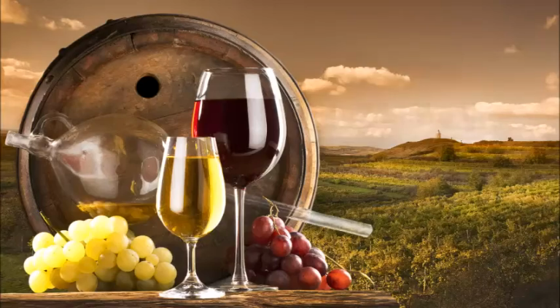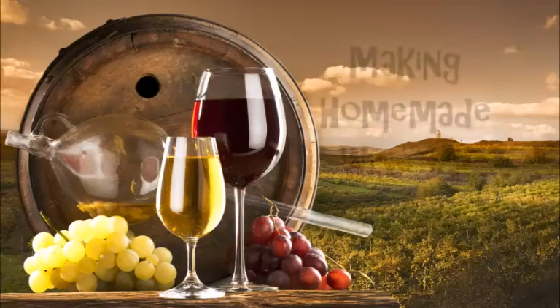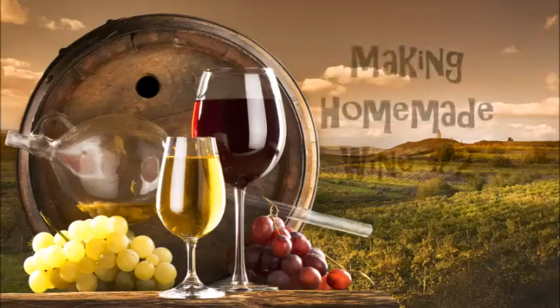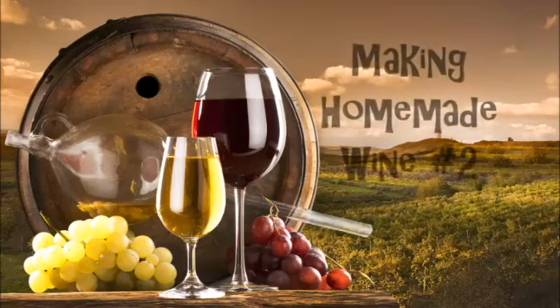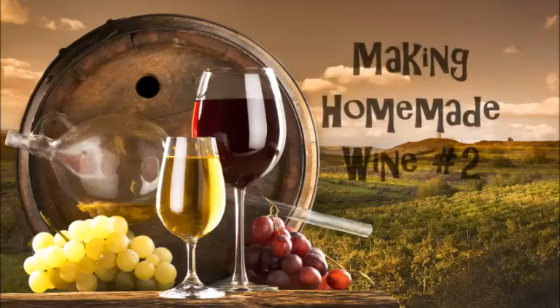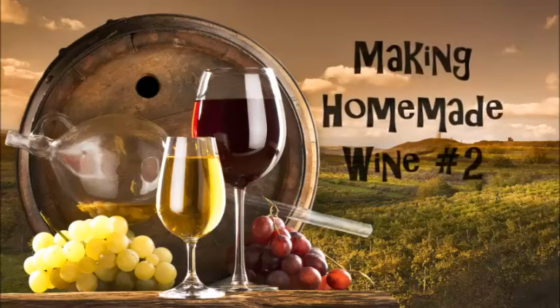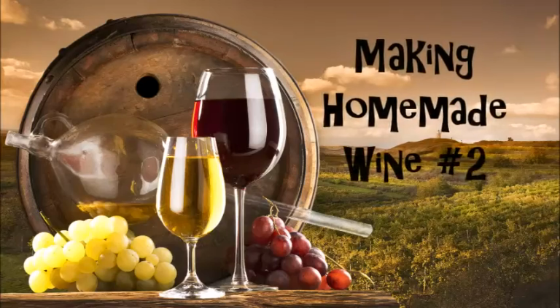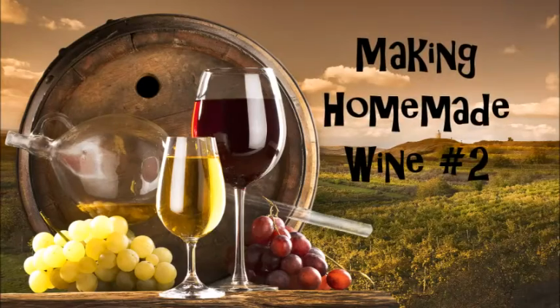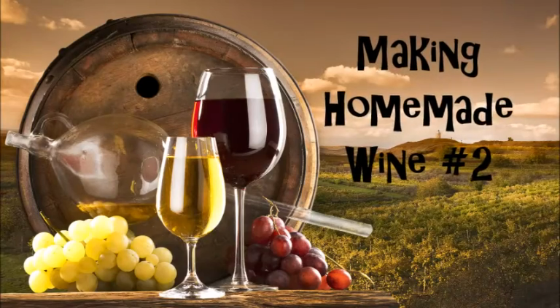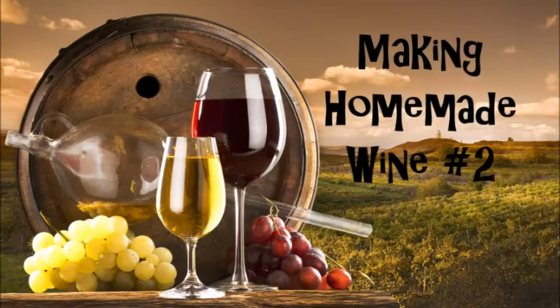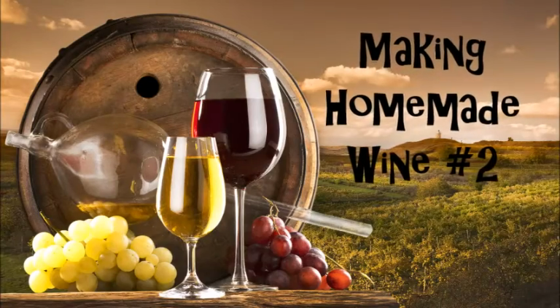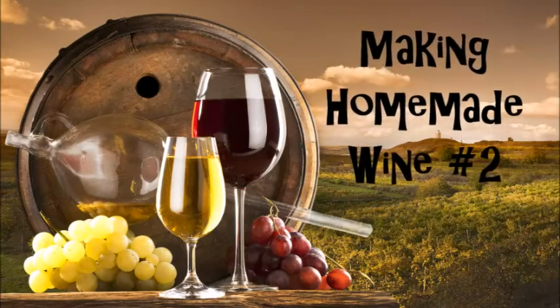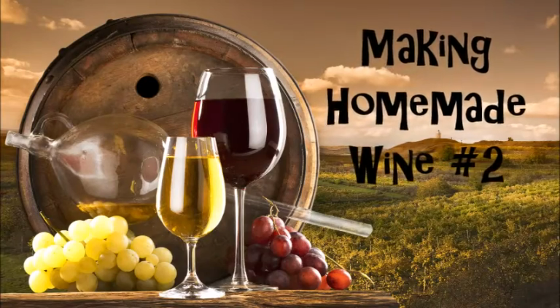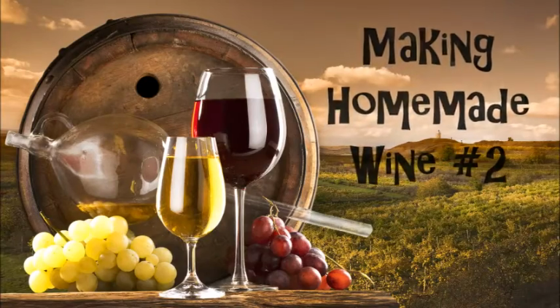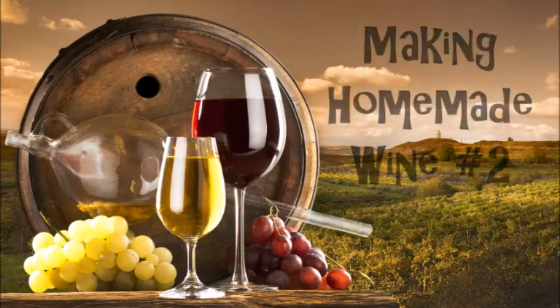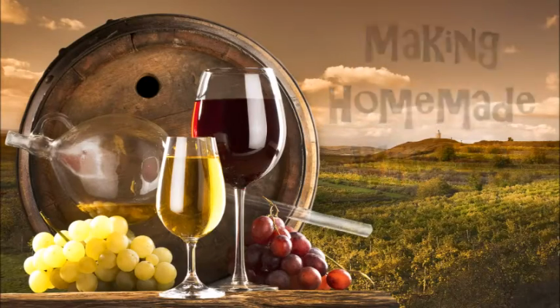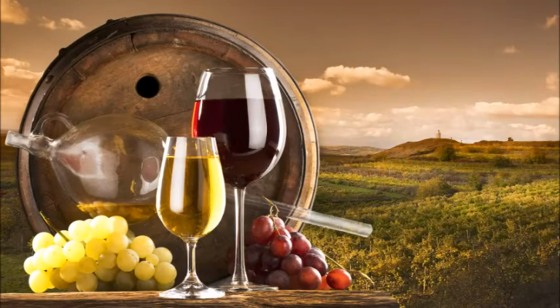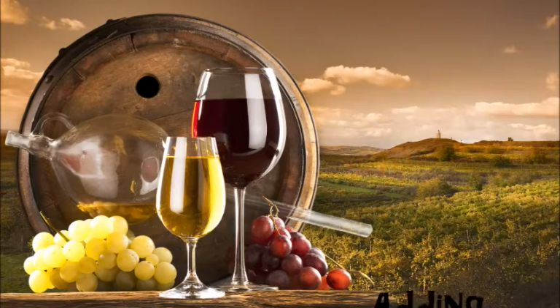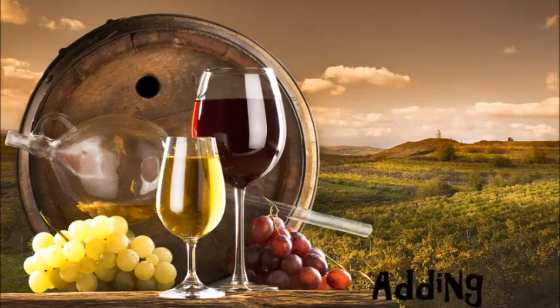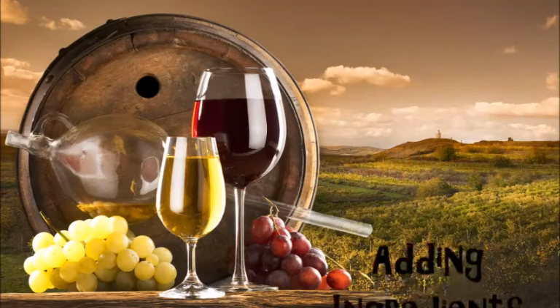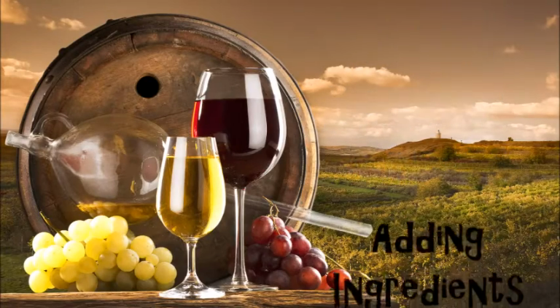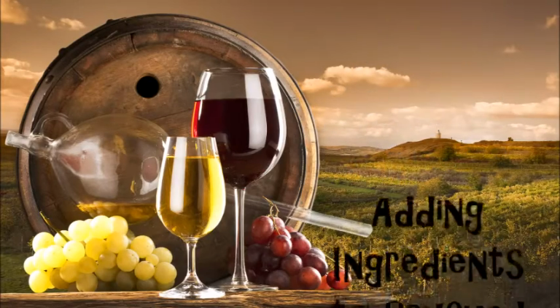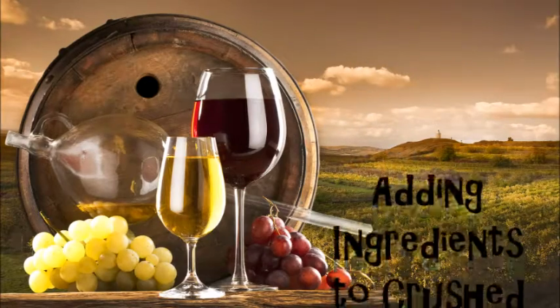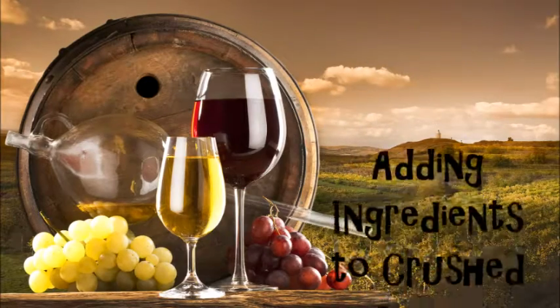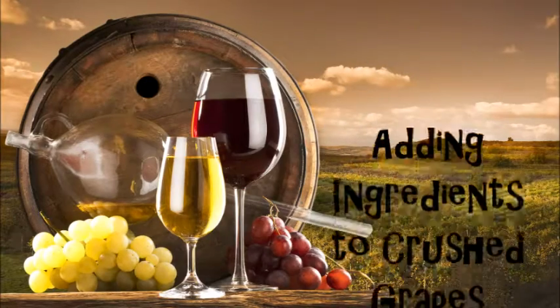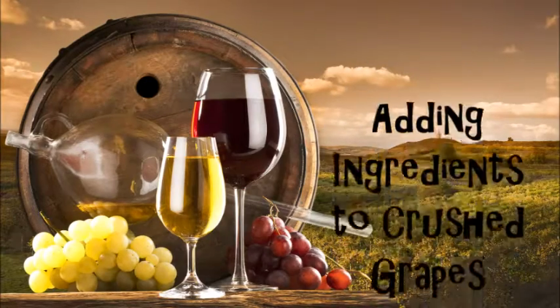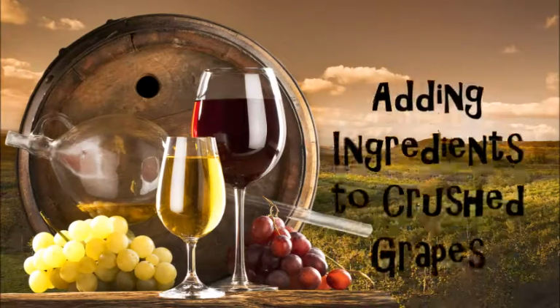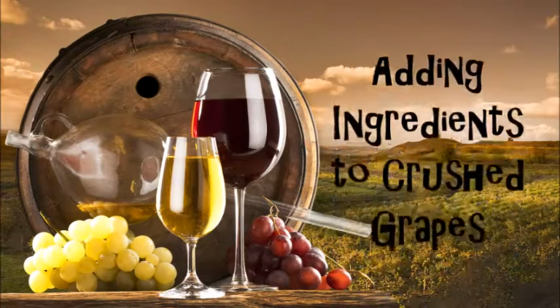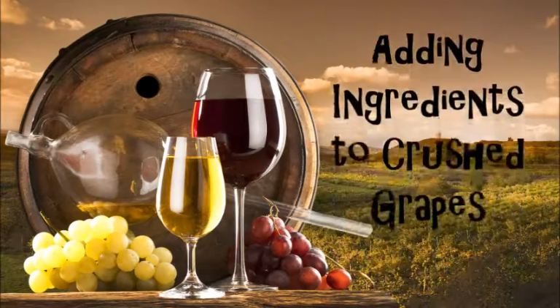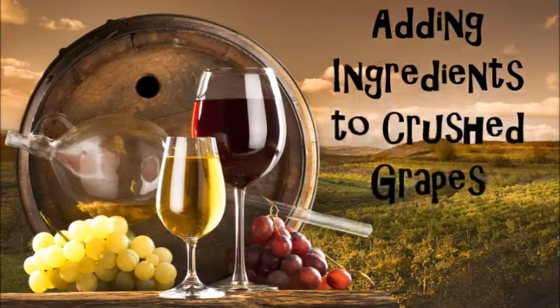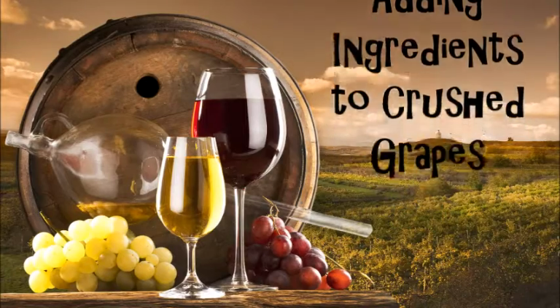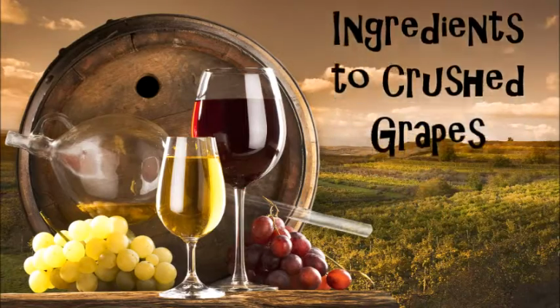Making homemade wine. Adding ingredients to crushed grapes.